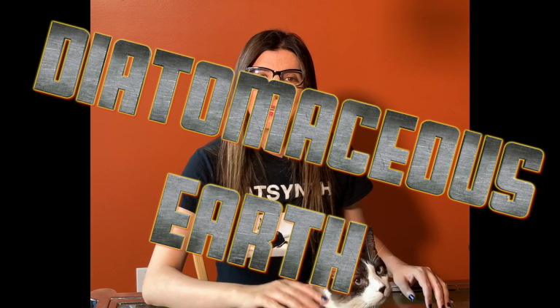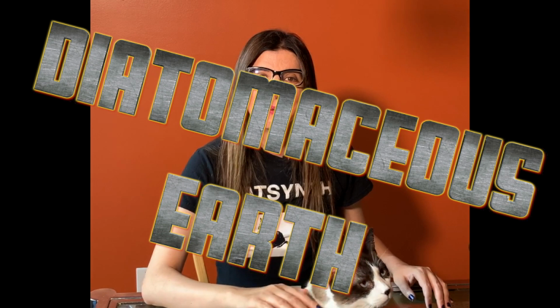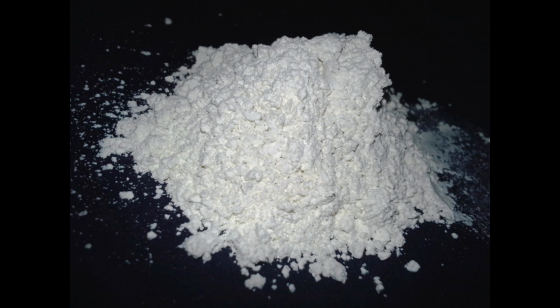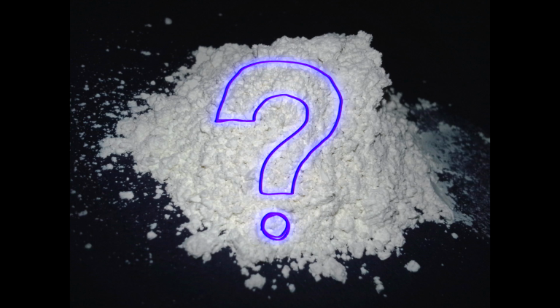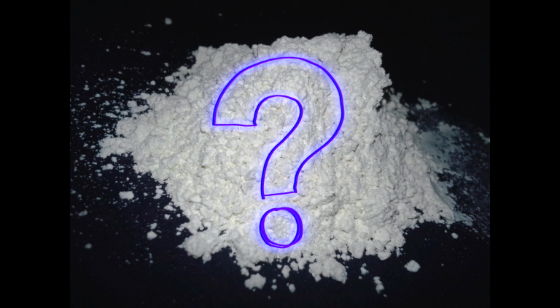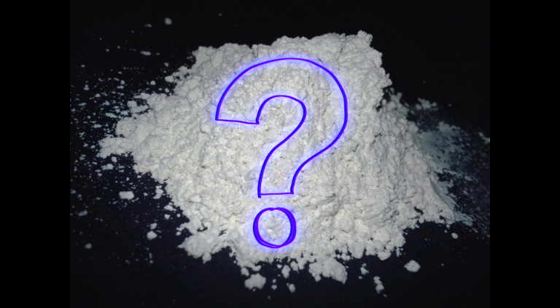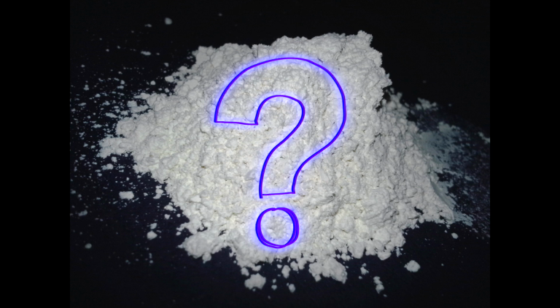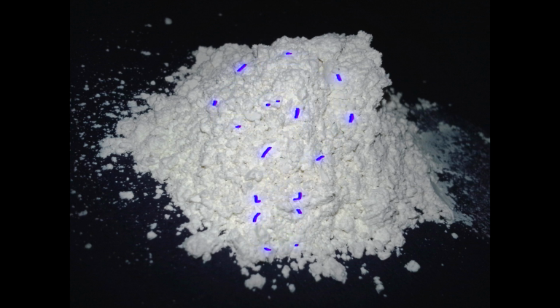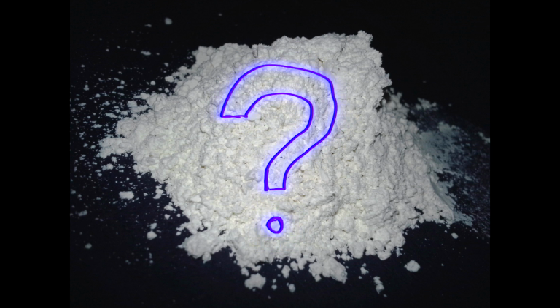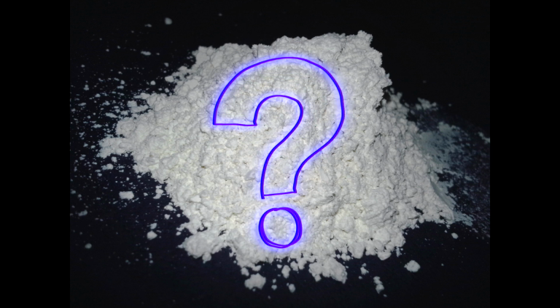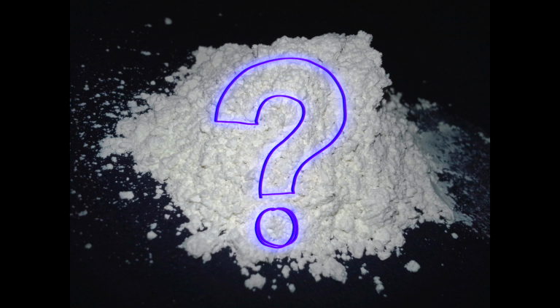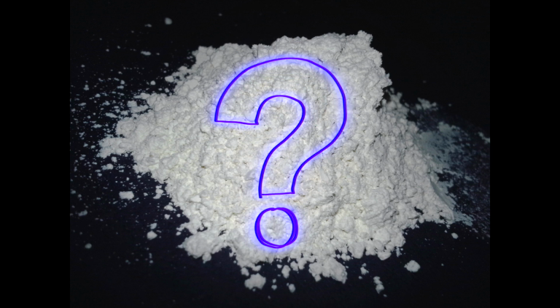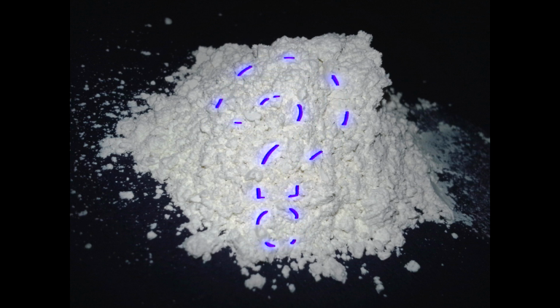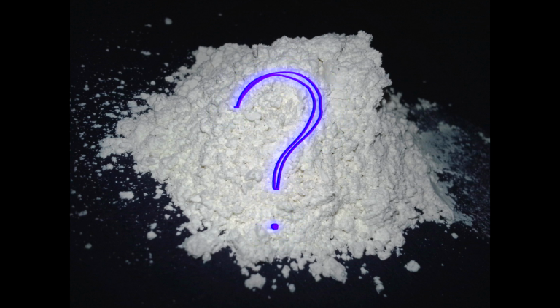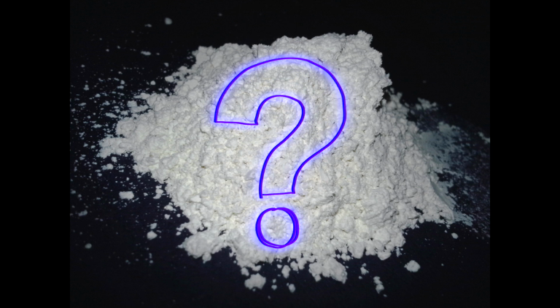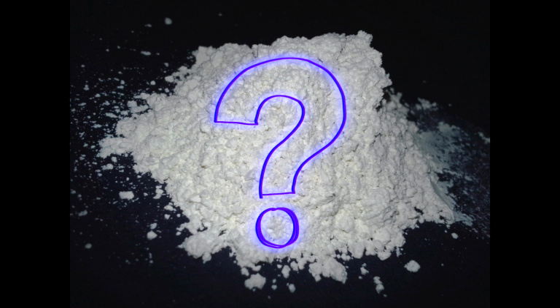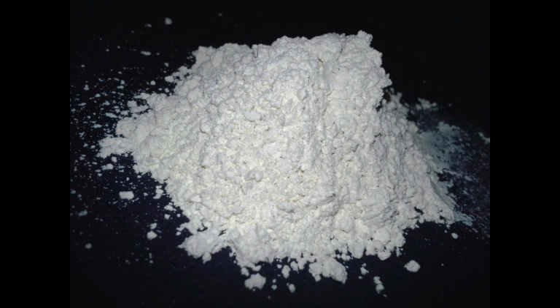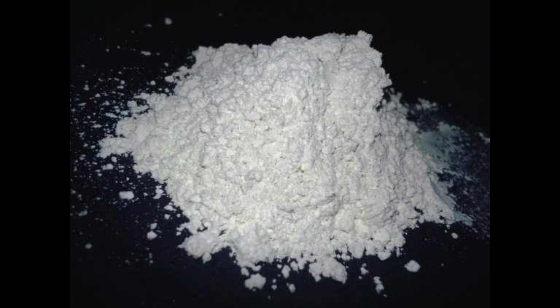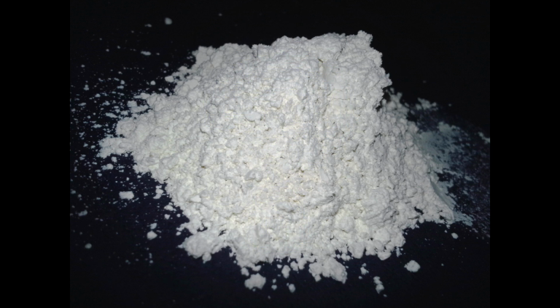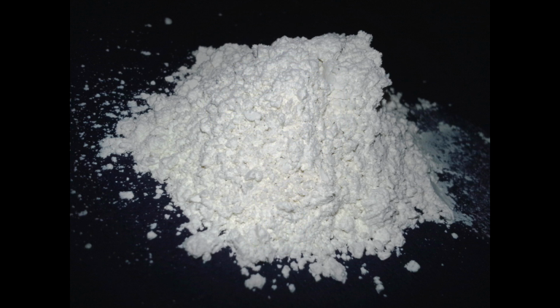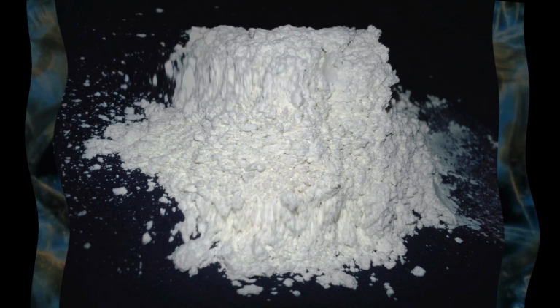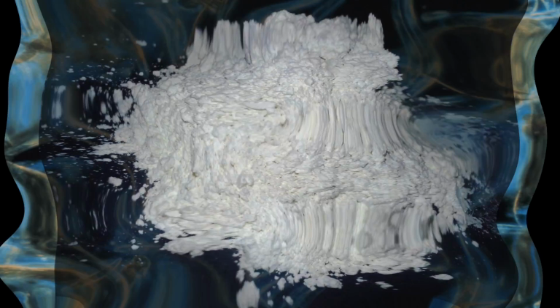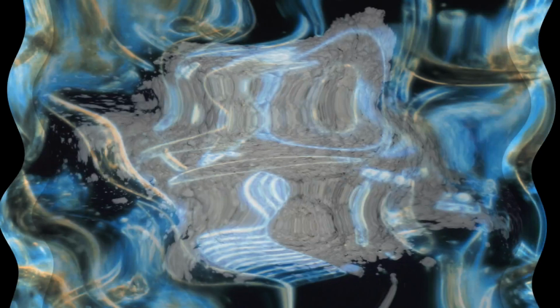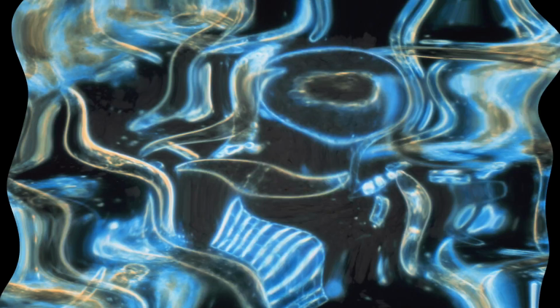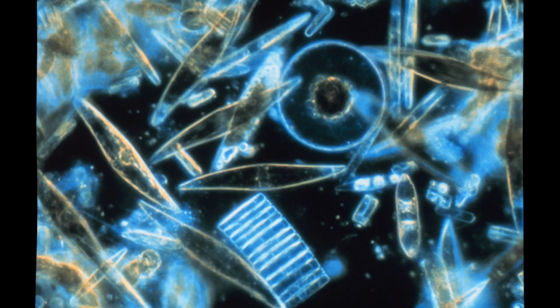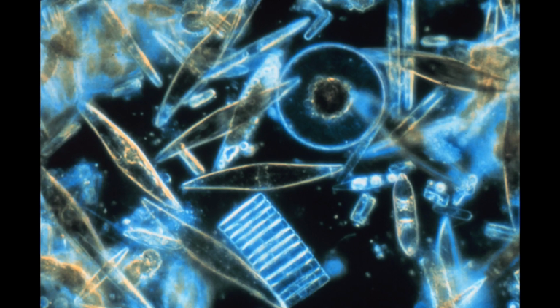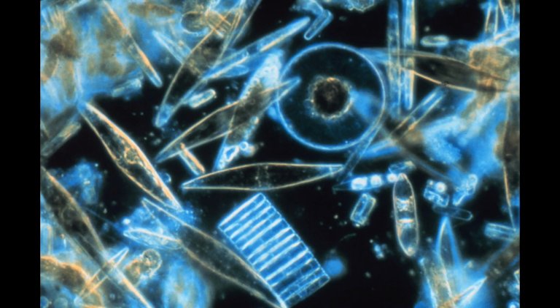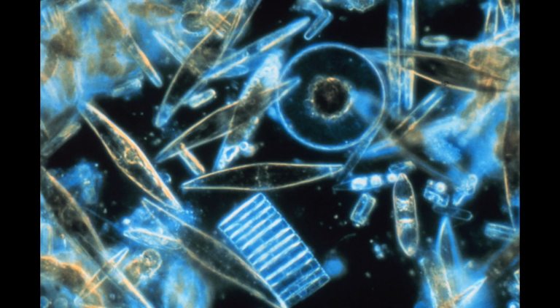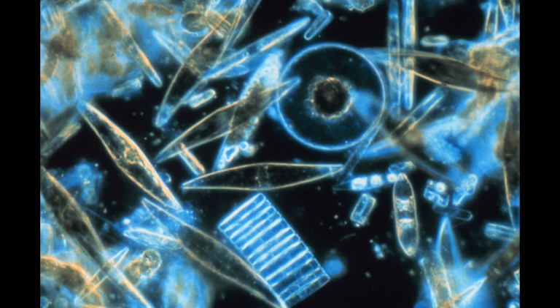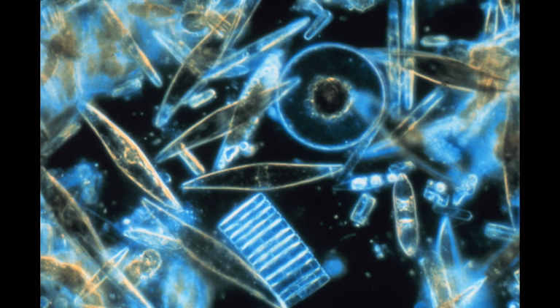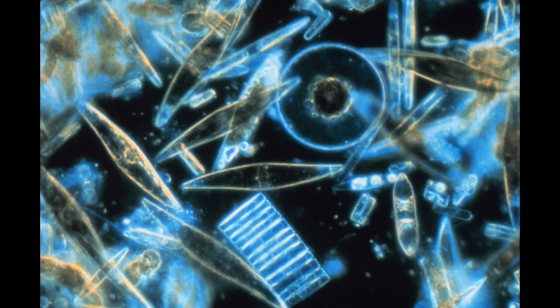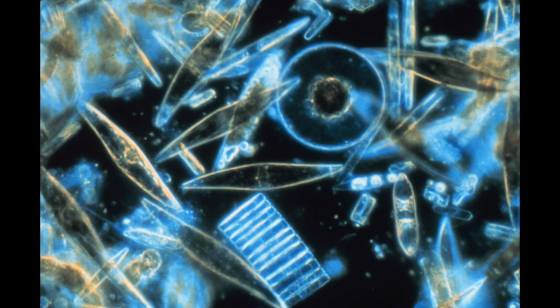But what is Diatomaceous Earth? Well, to understand that, we must first explain what a diatom is.